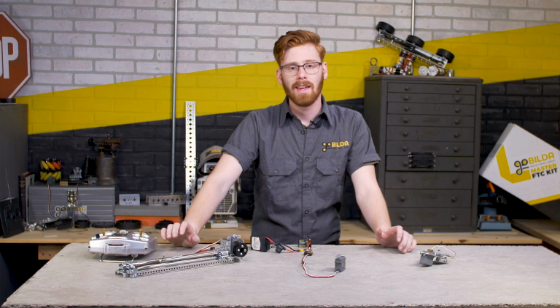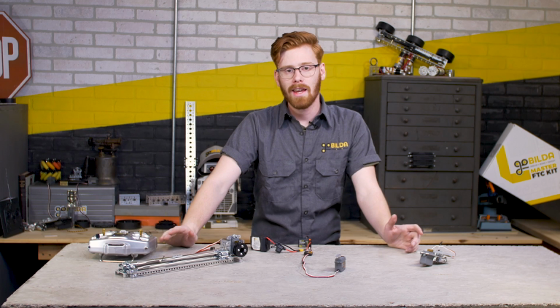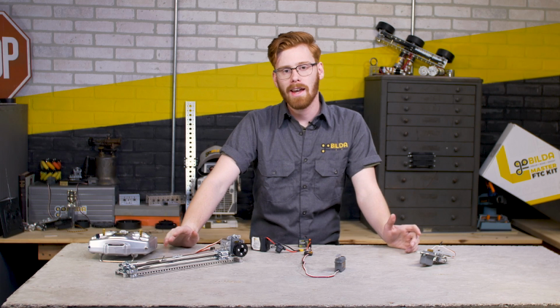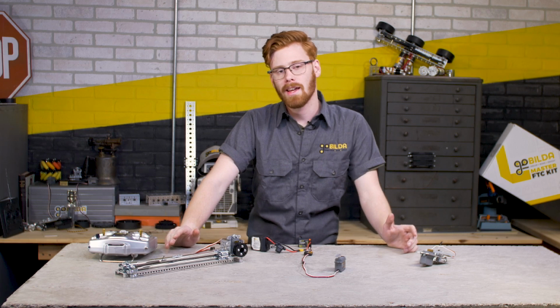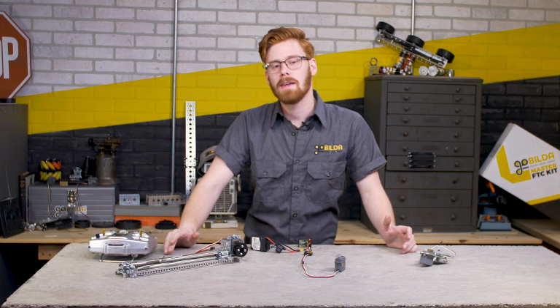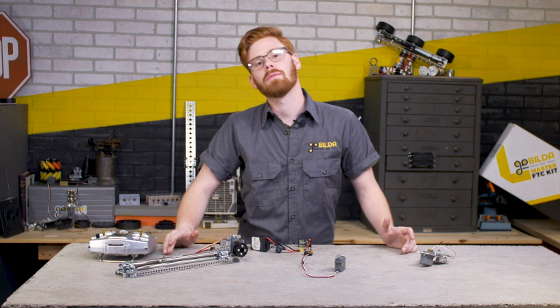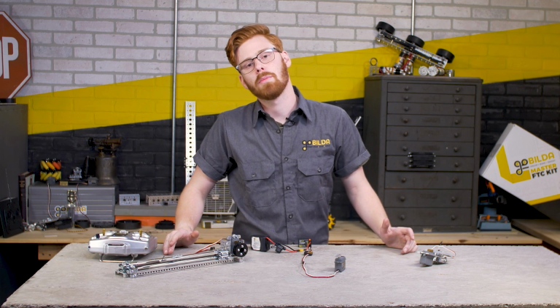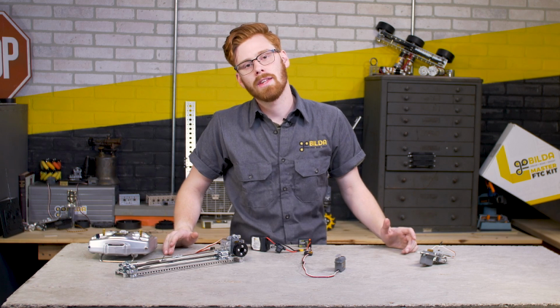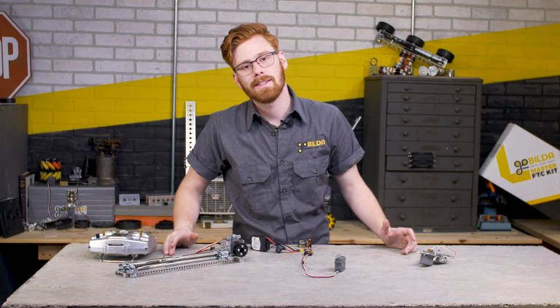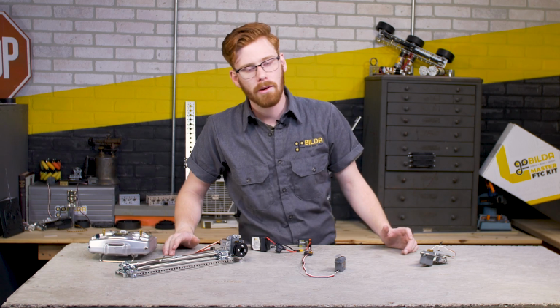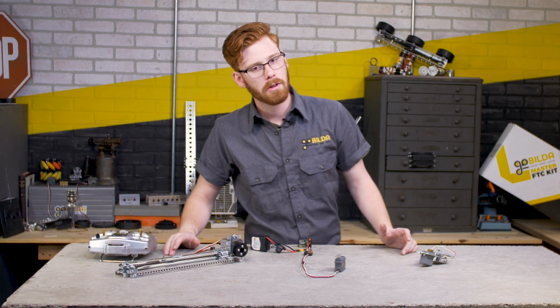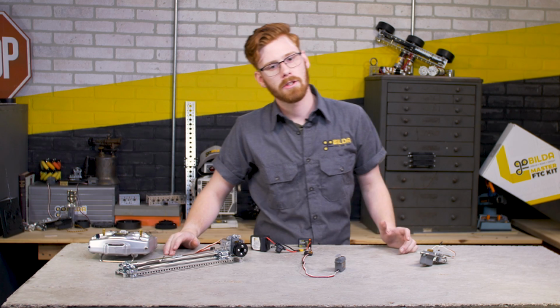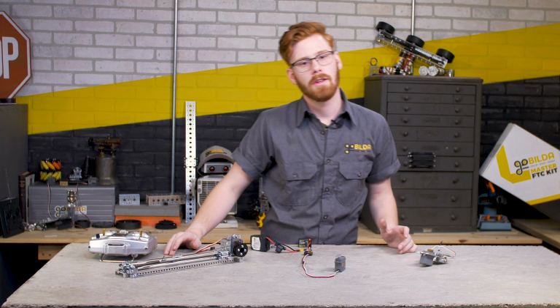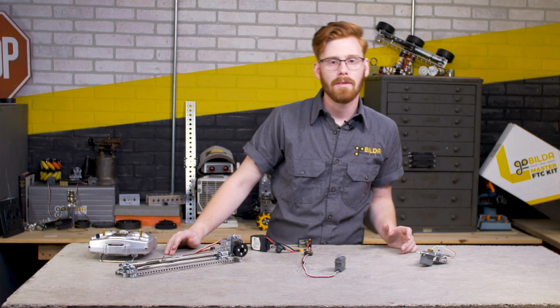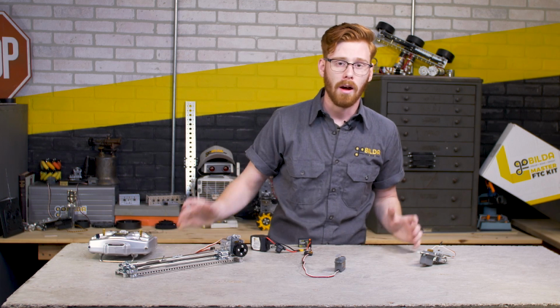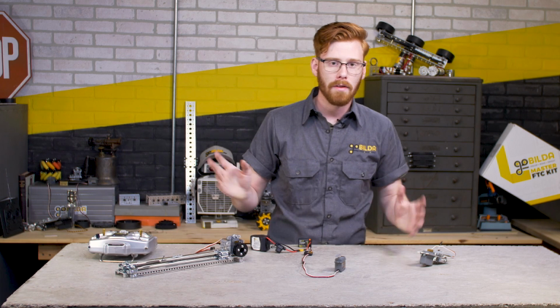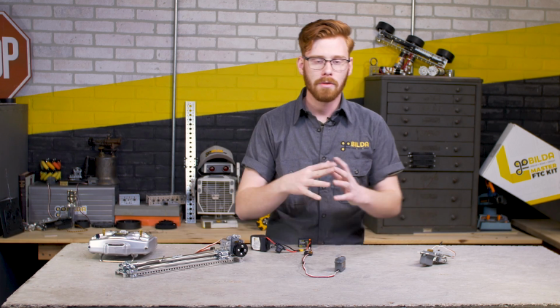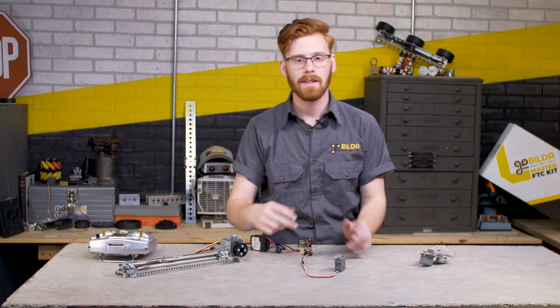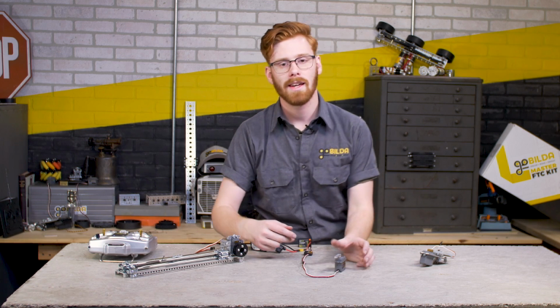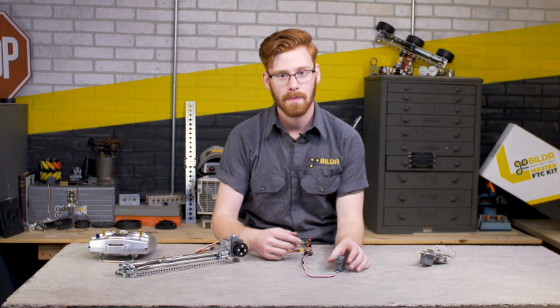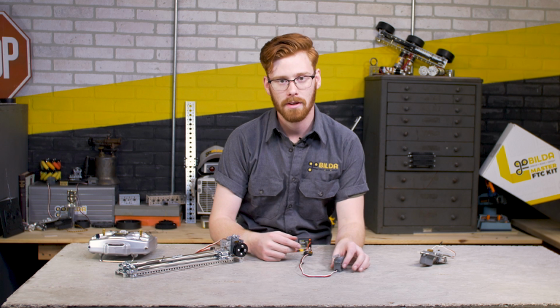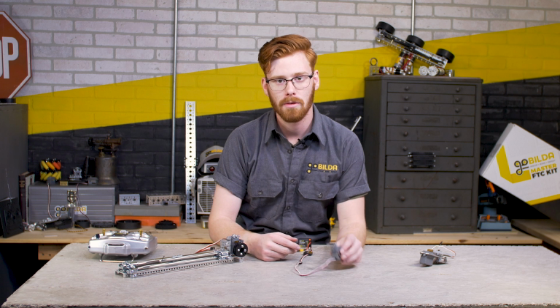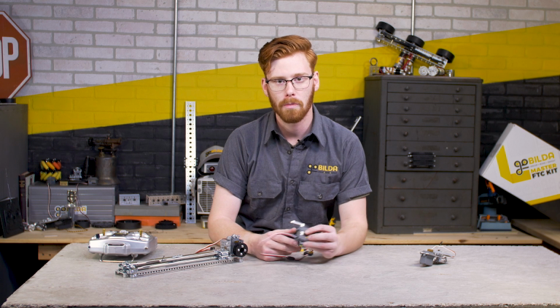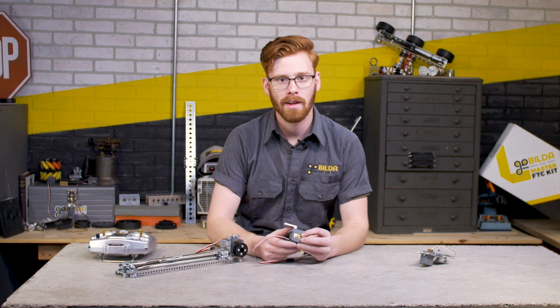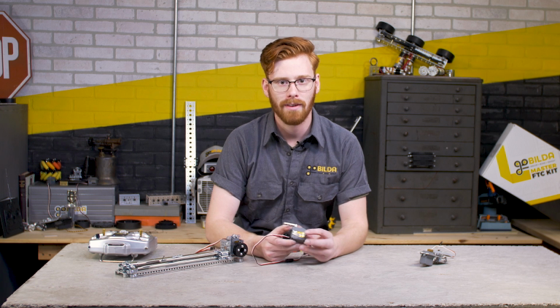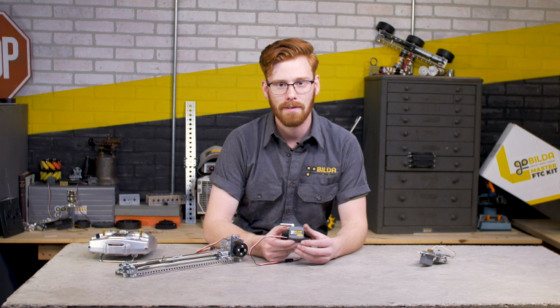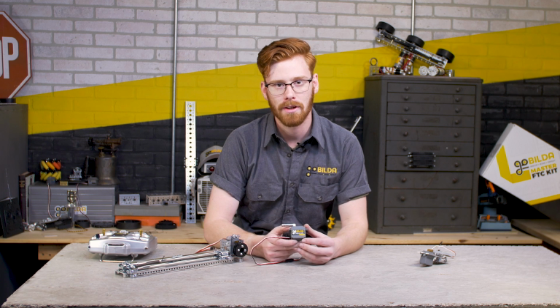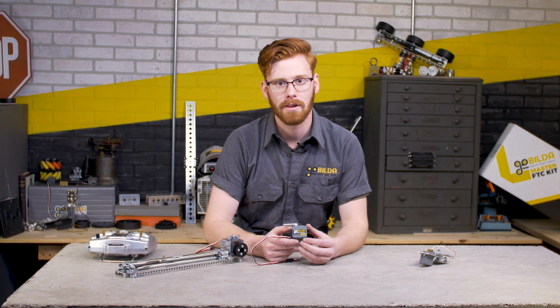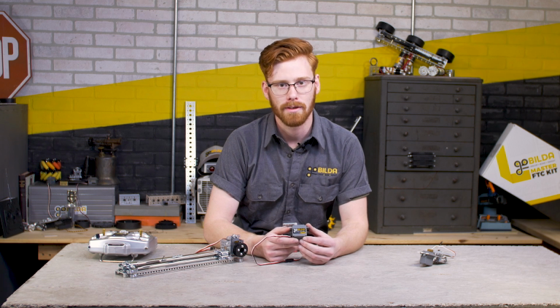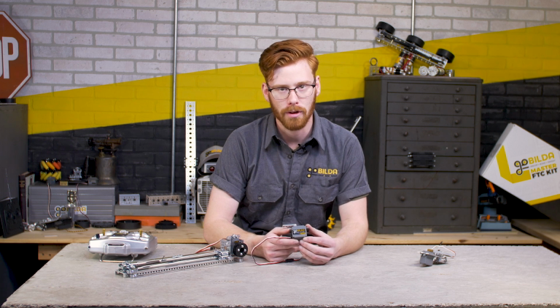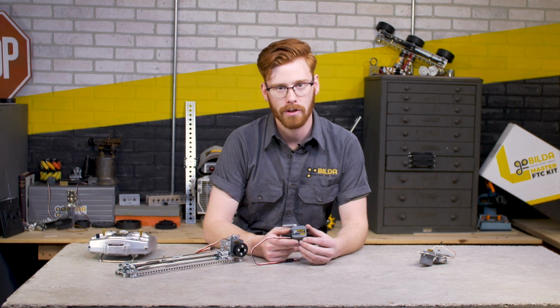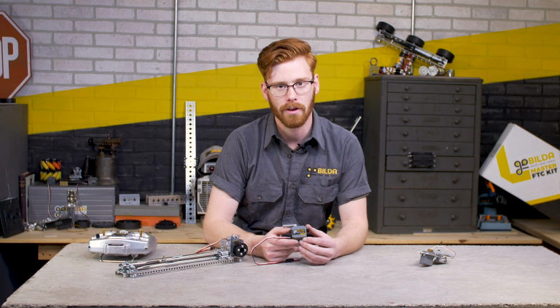Hey guys, I'm Ethan with GoBuilder and today we're going to be showing you all the cool details about the new GoBuilder 5-Turn Torque Servo.